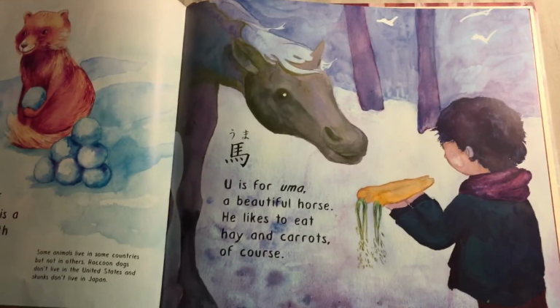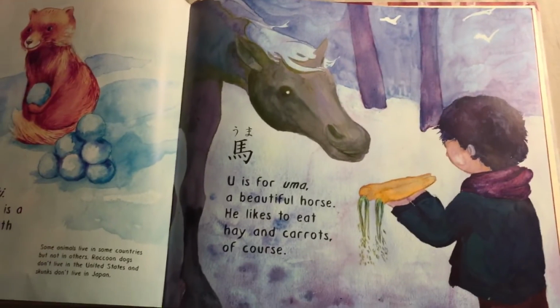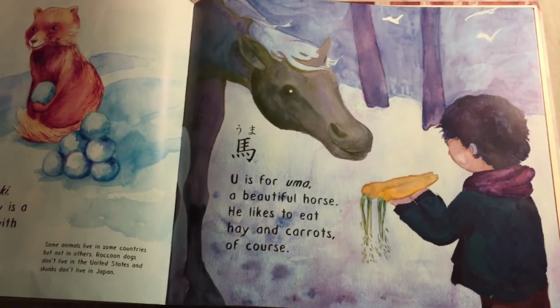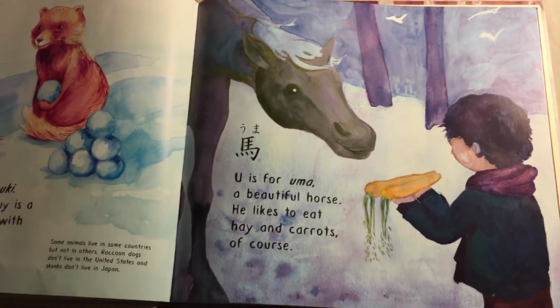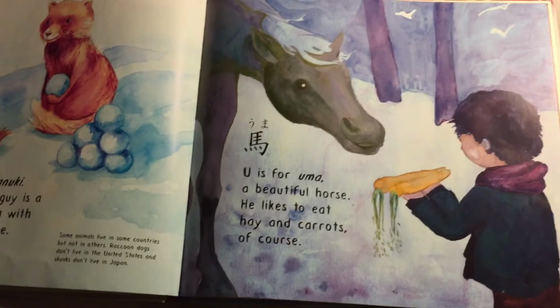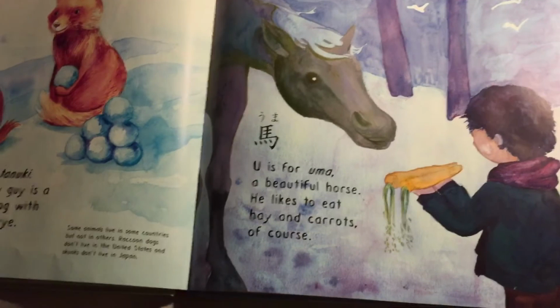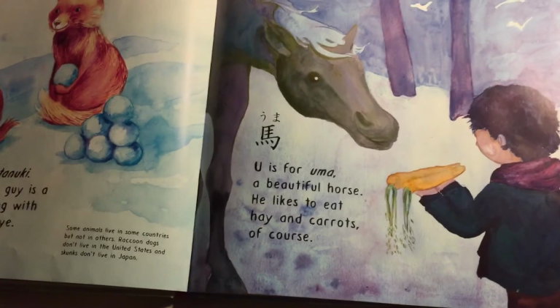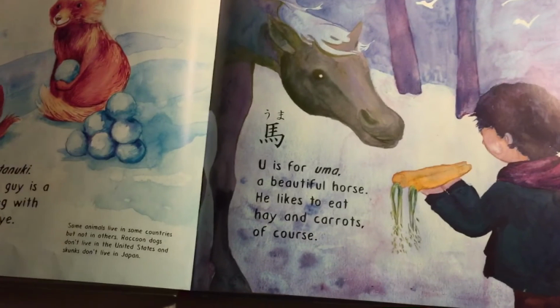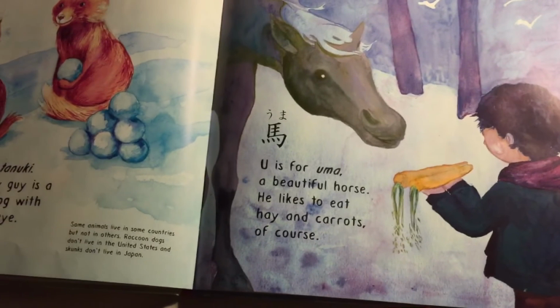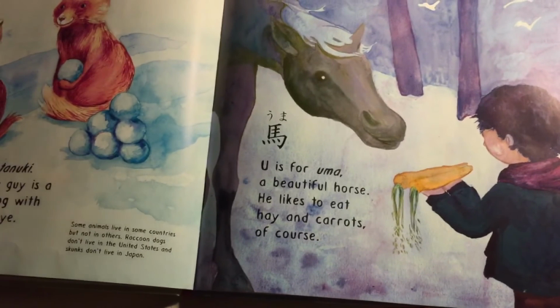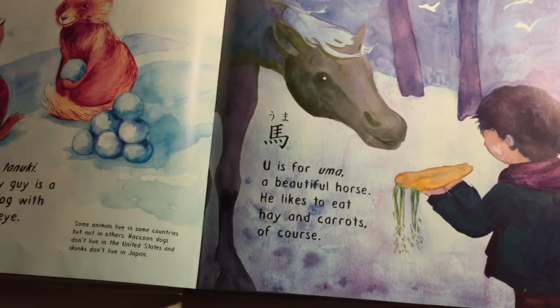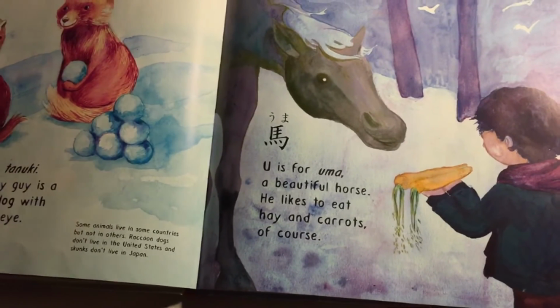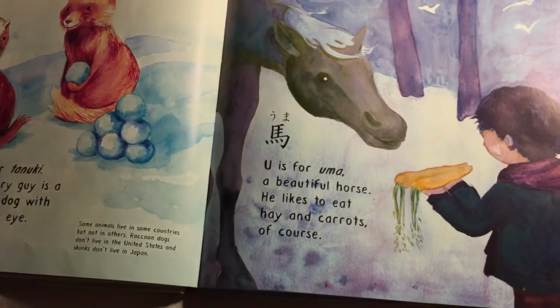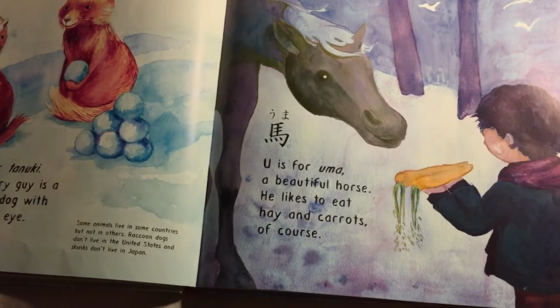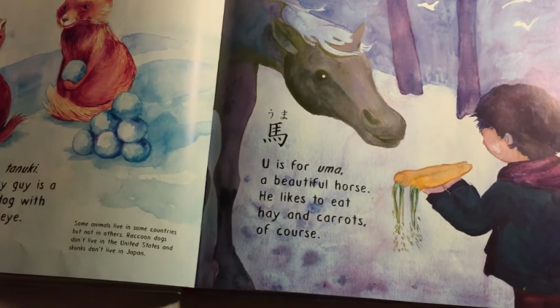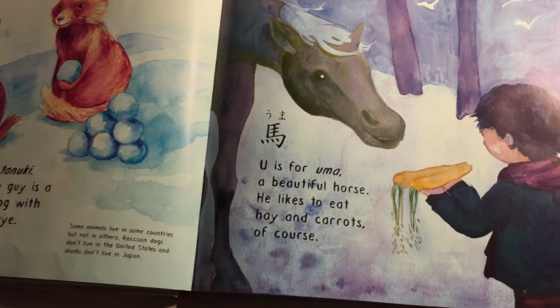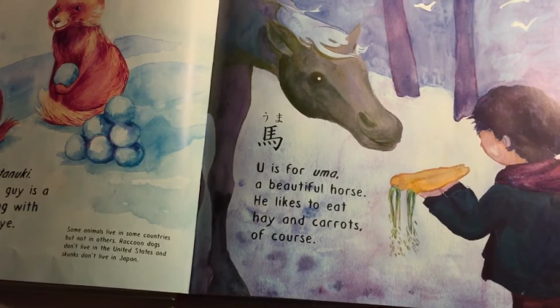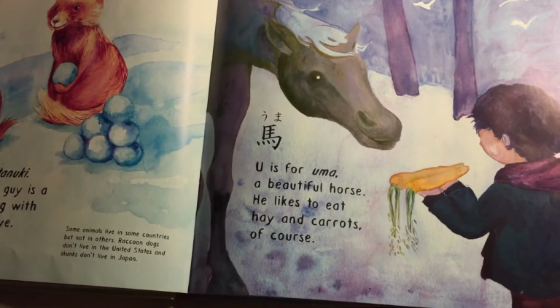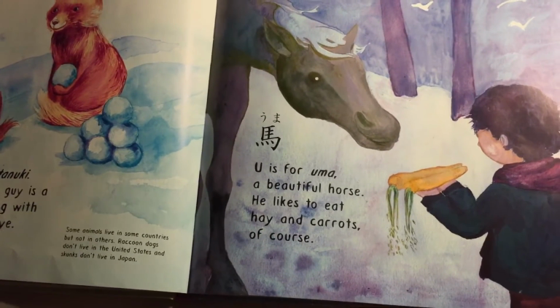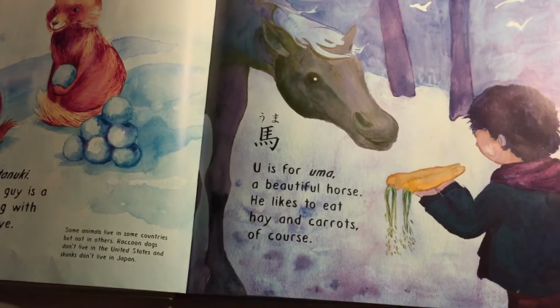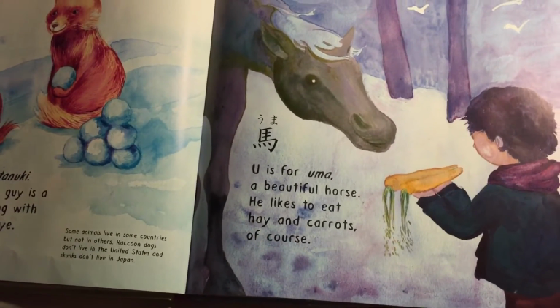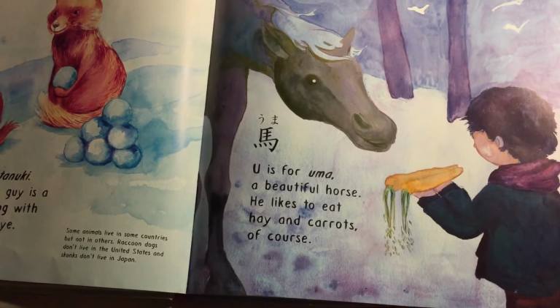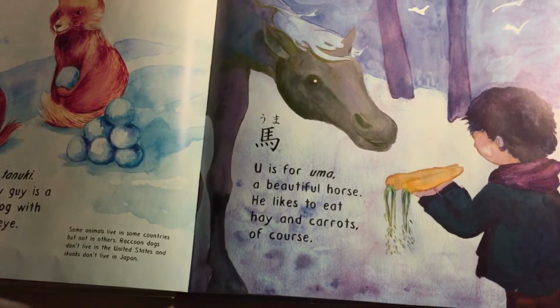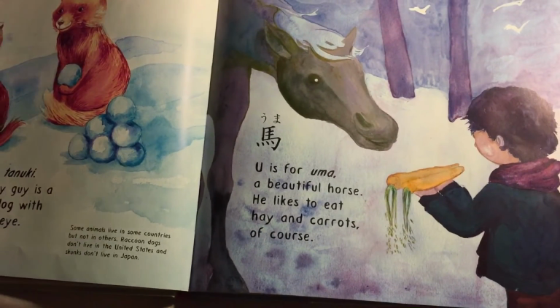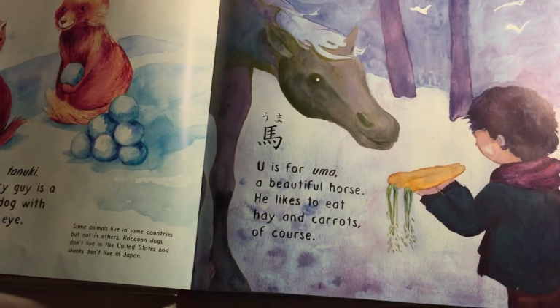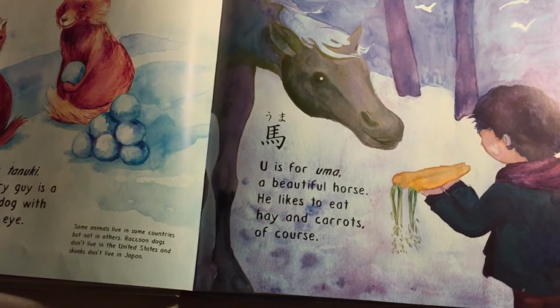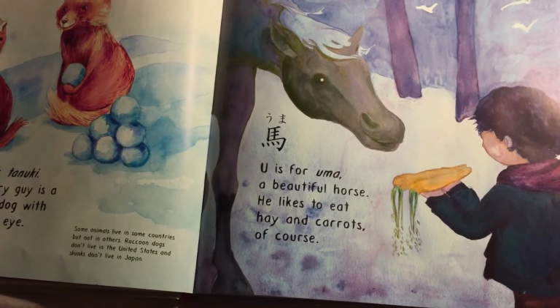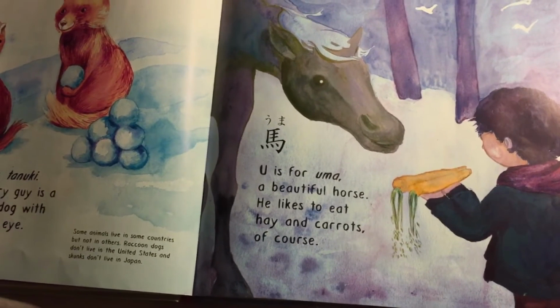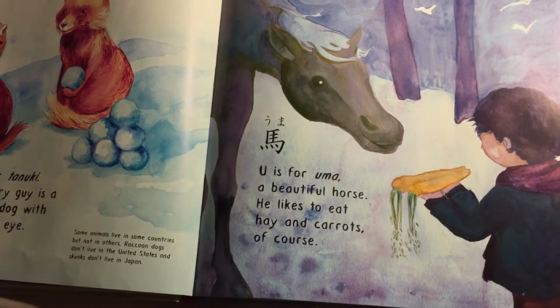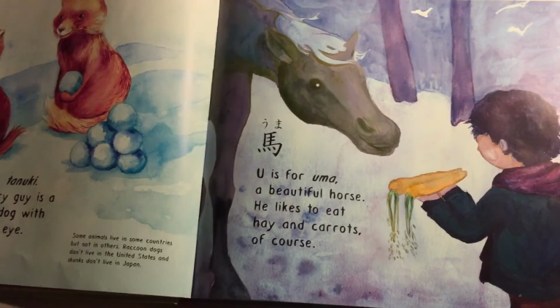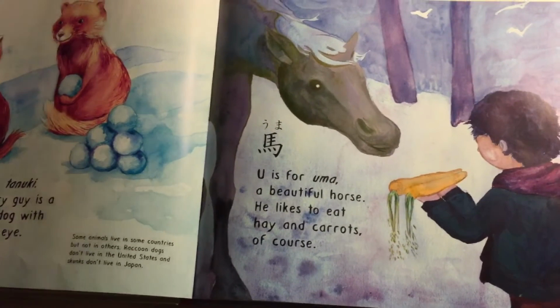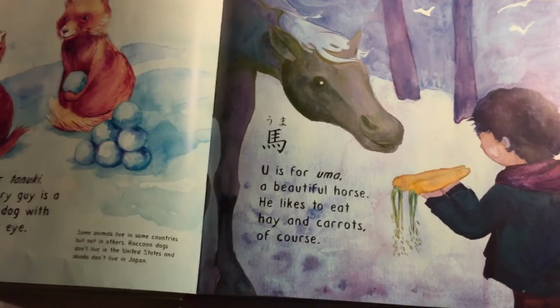U is for Umak — a beautiful horse. He likes to eat hay and carrots, of course.